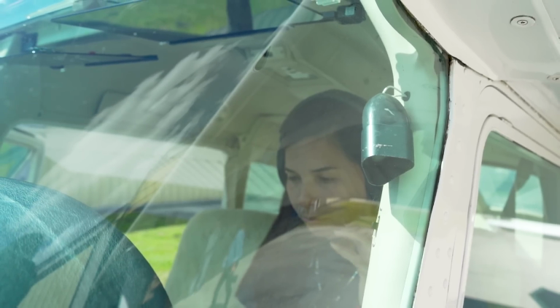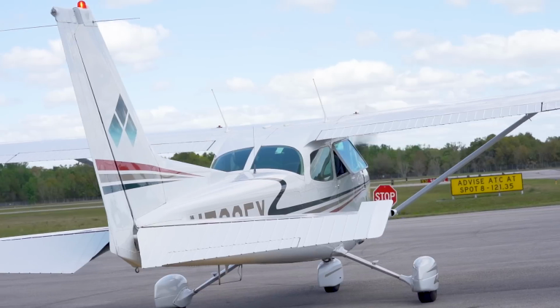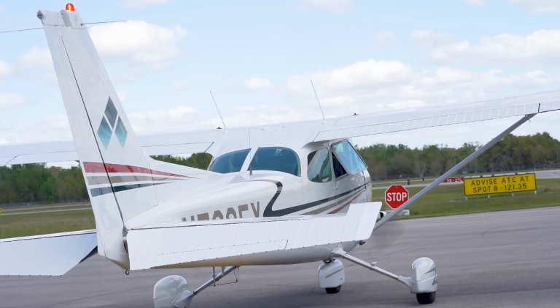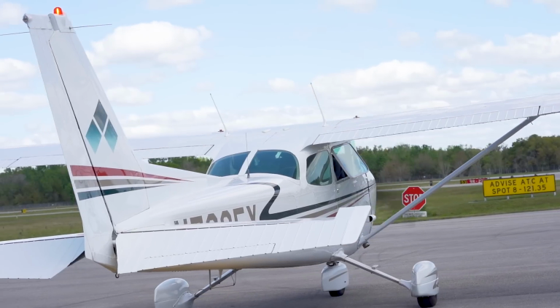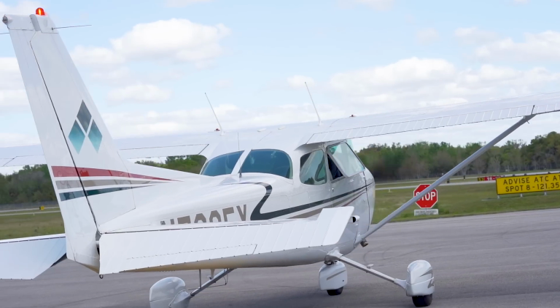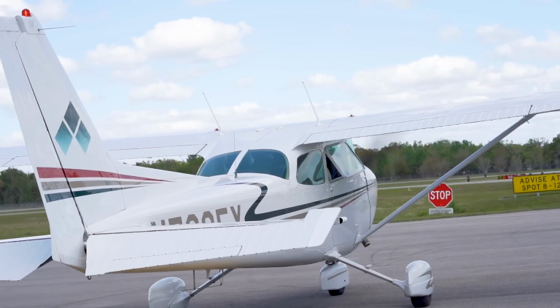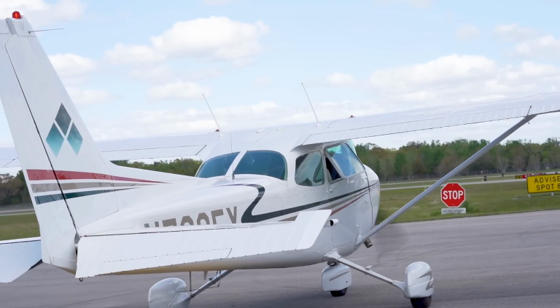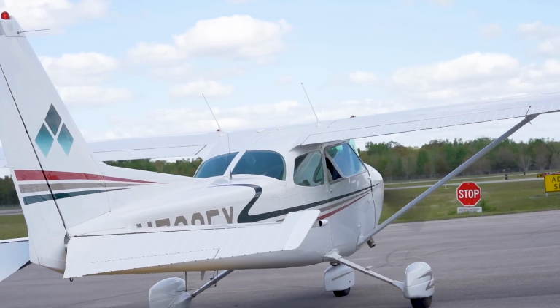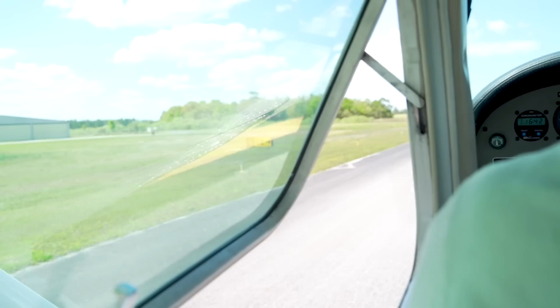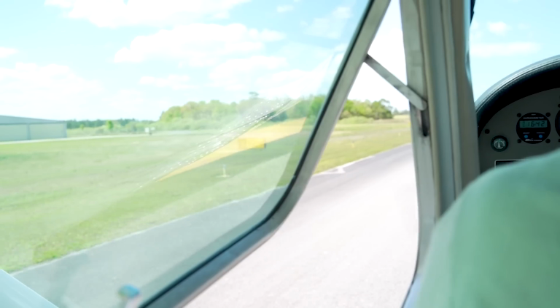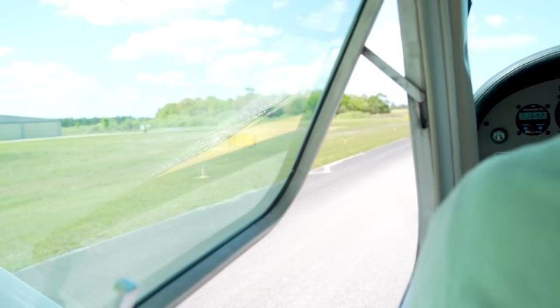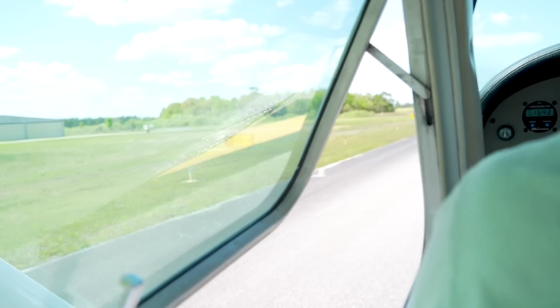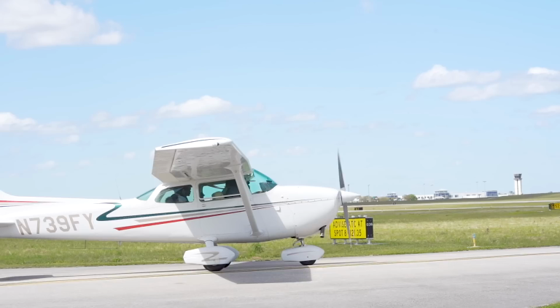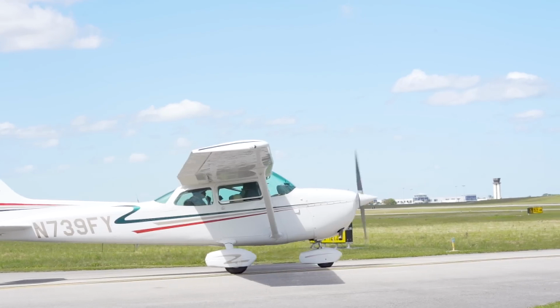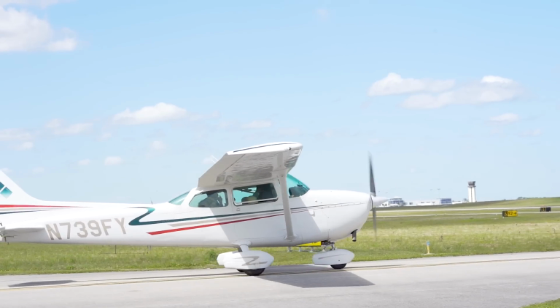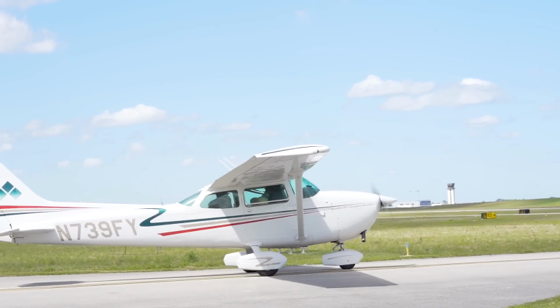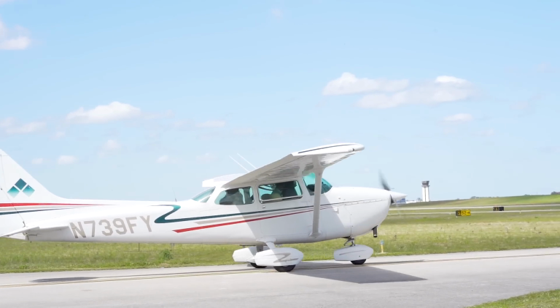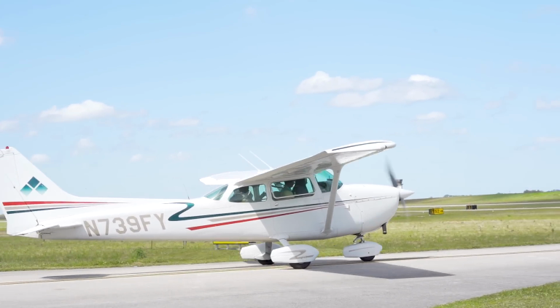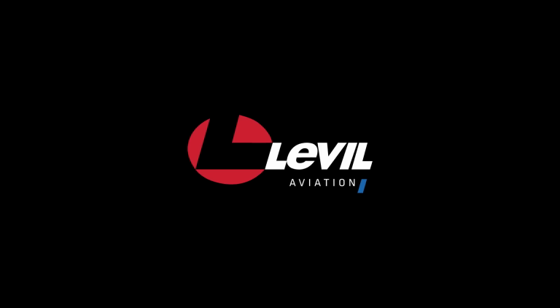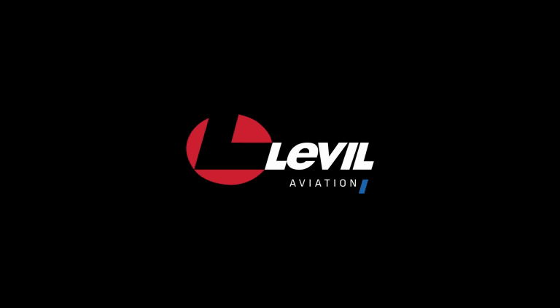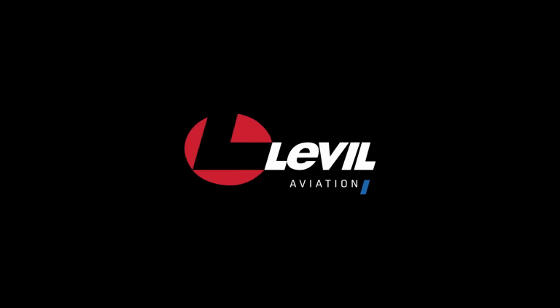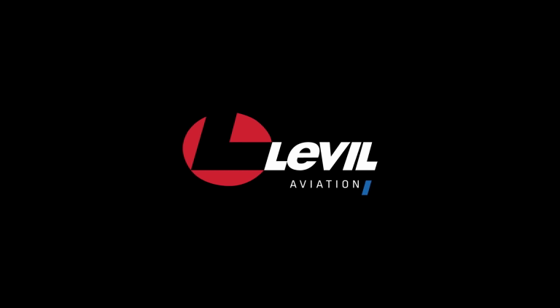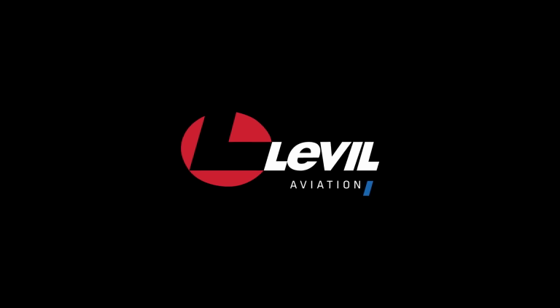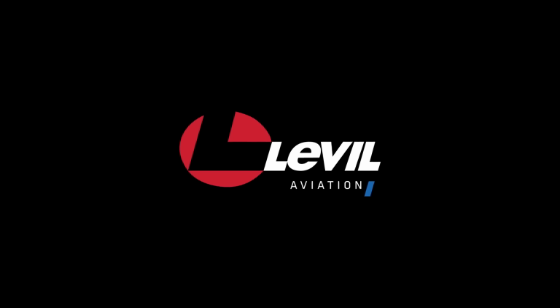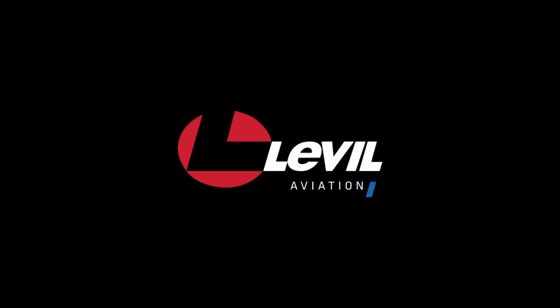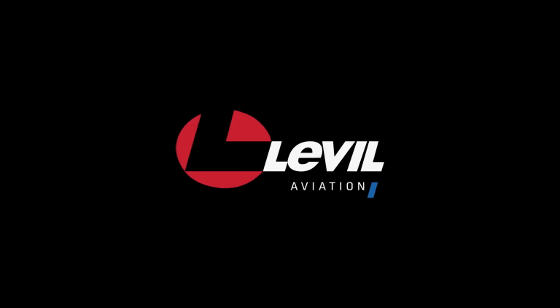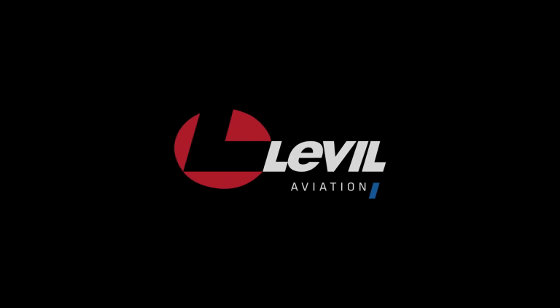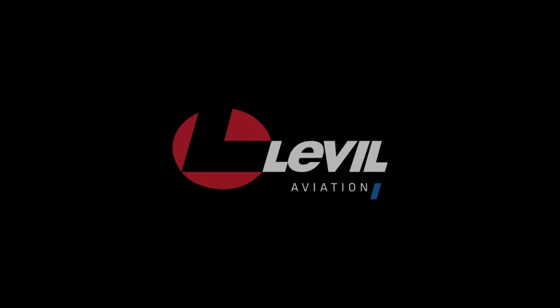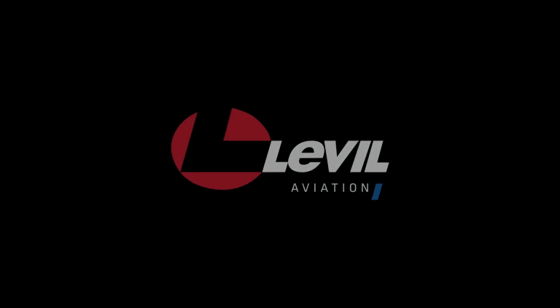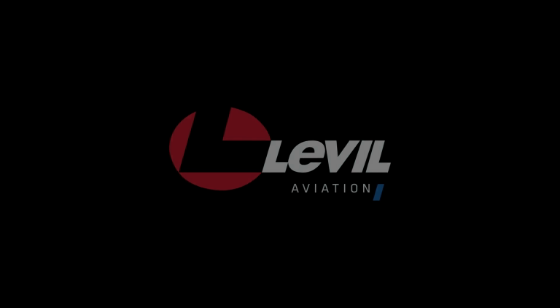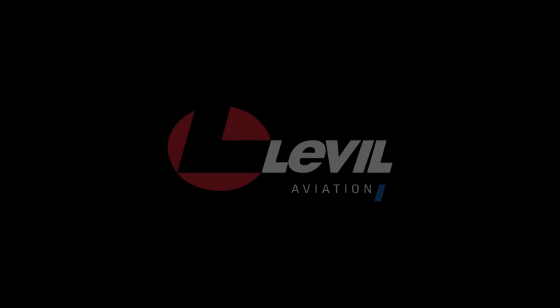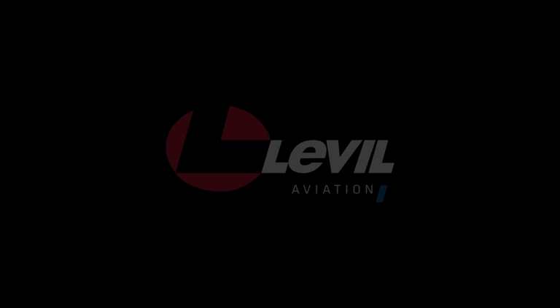Skyhawk 739er Foxtrot, inbound at runway 9 right, ready for departure. We'll be right back.